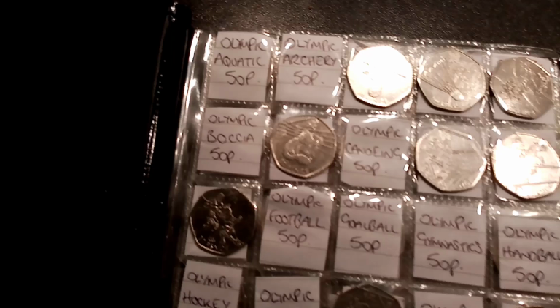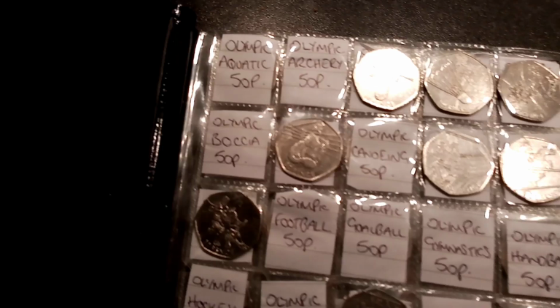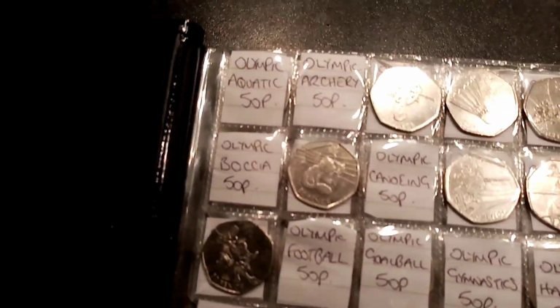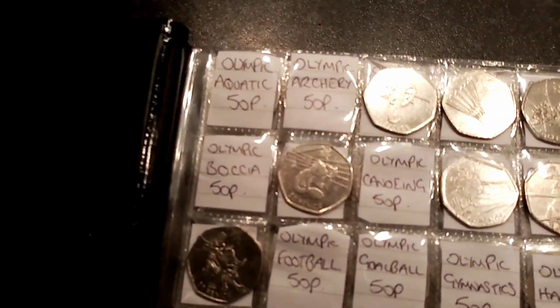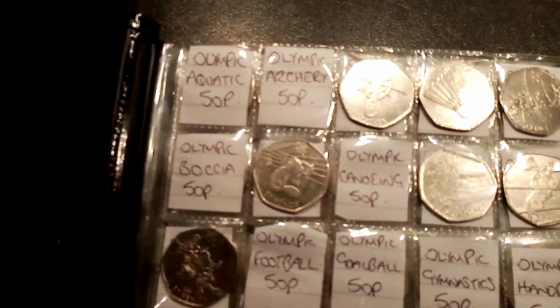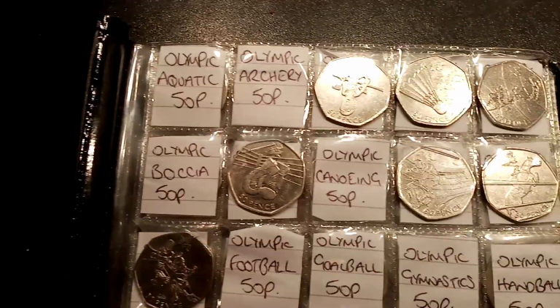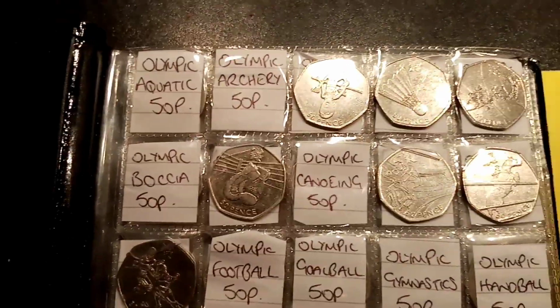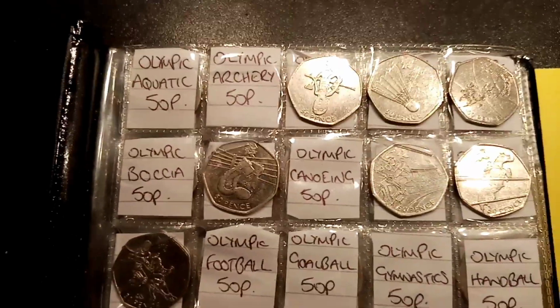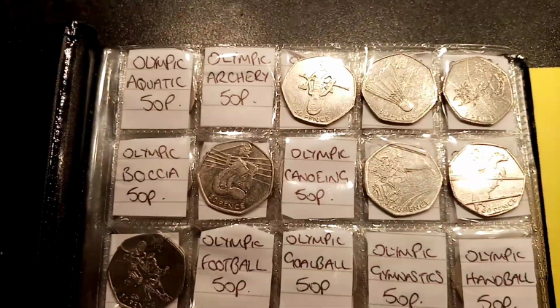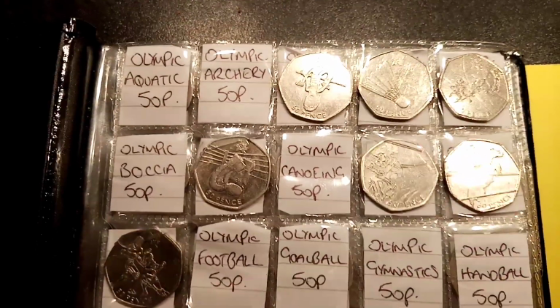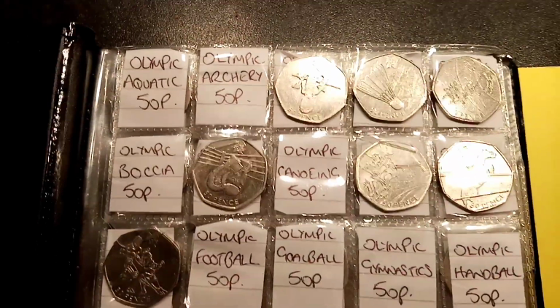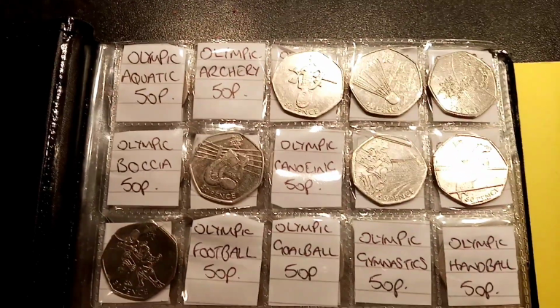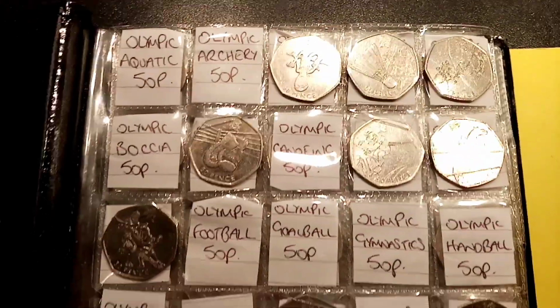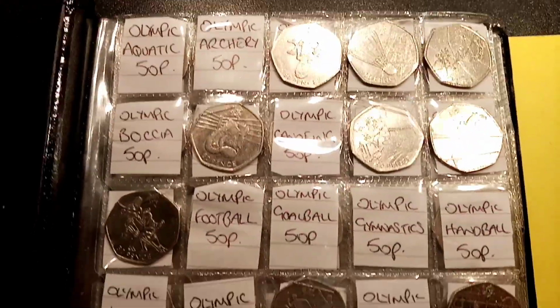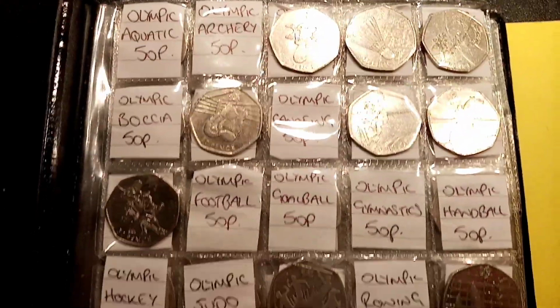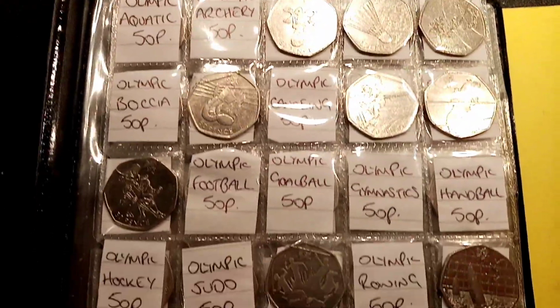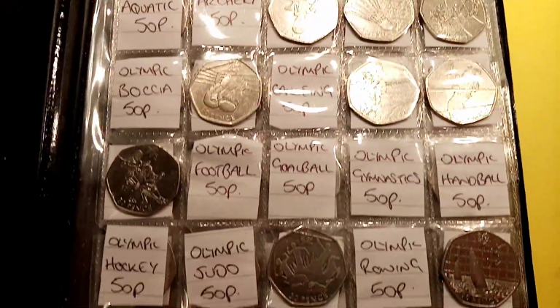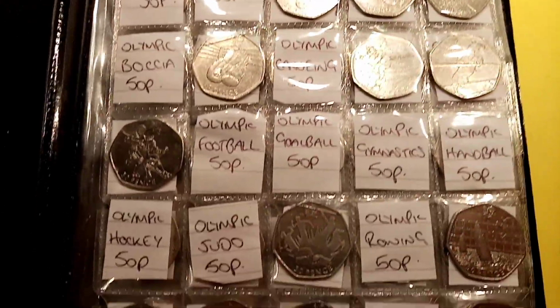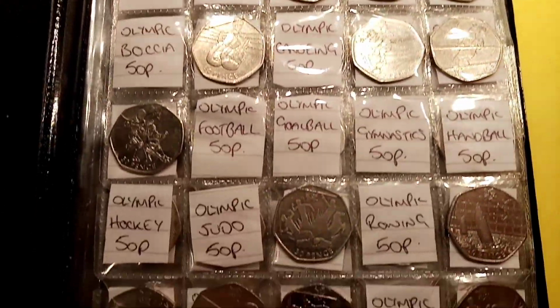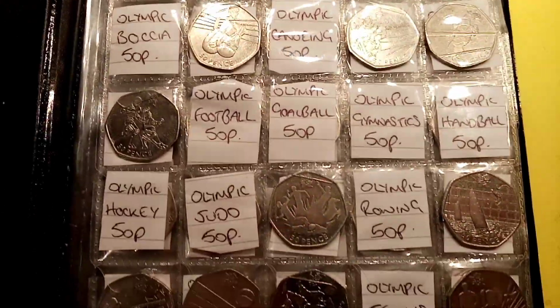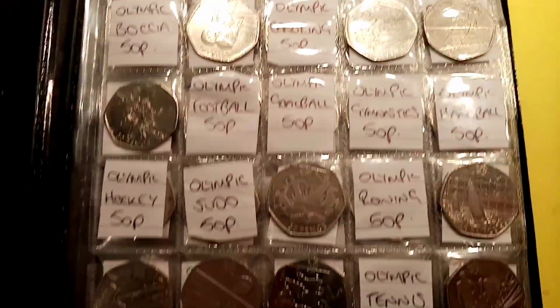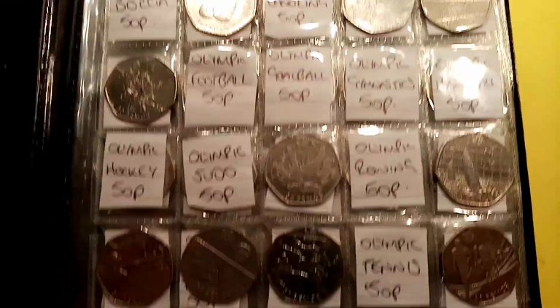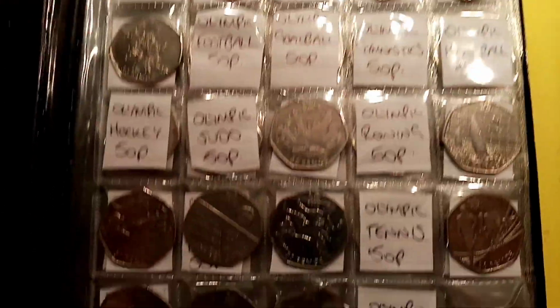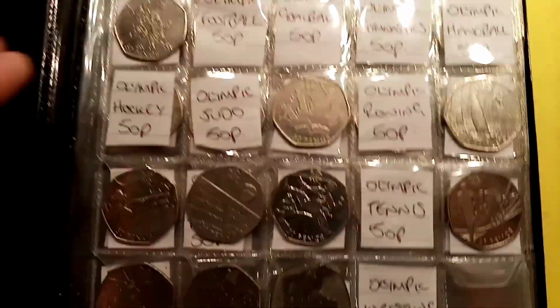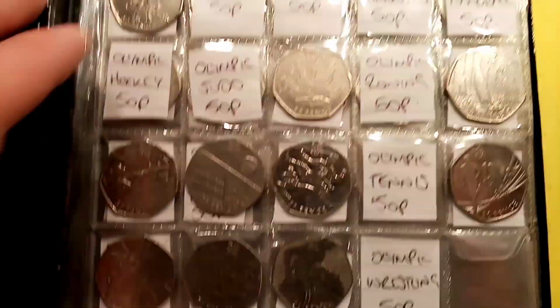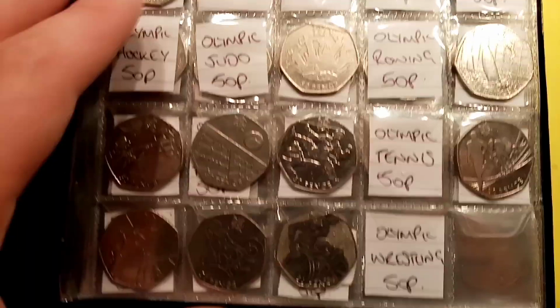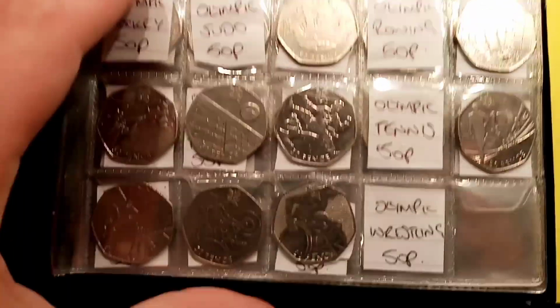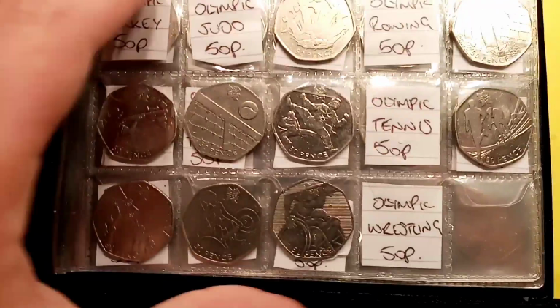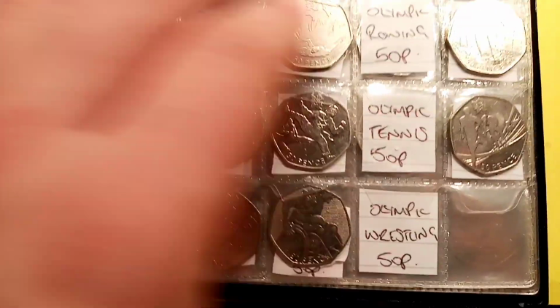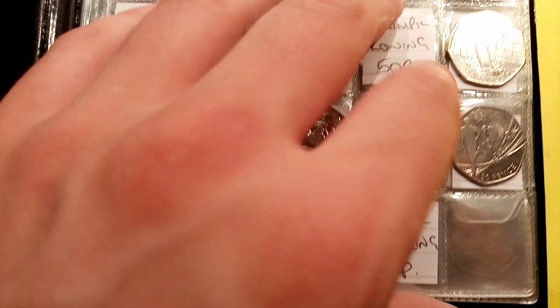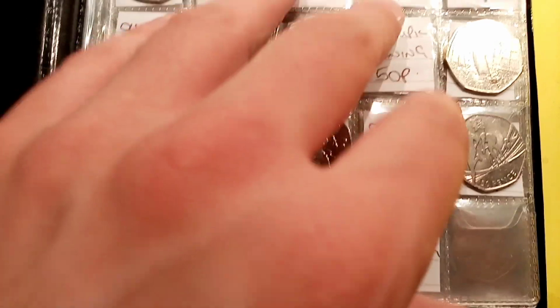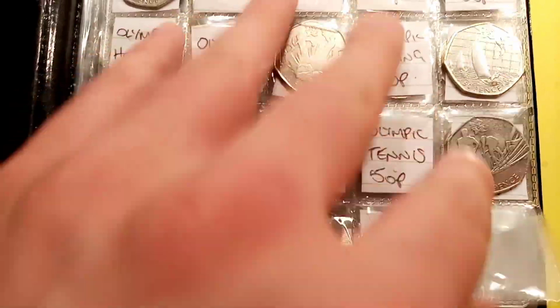Hi guys, Dan's Dollars here. Today is episode 56 of the £50 in 50p coin hunt book 1.